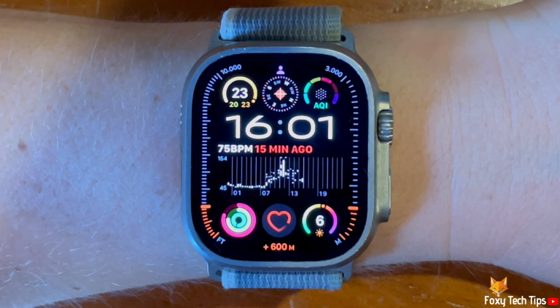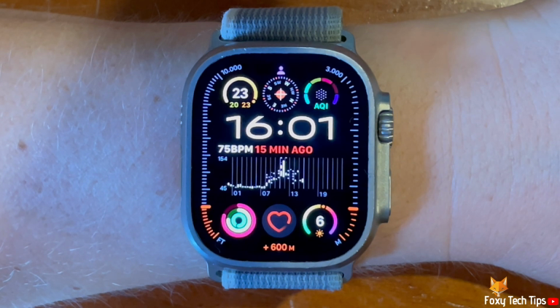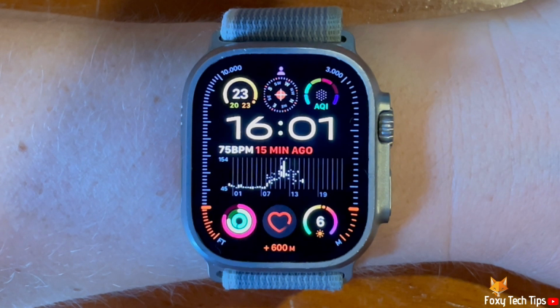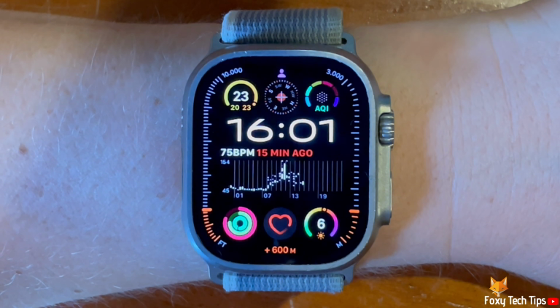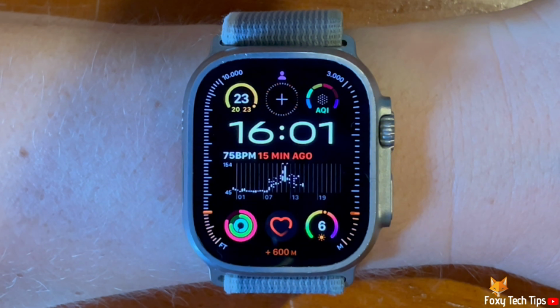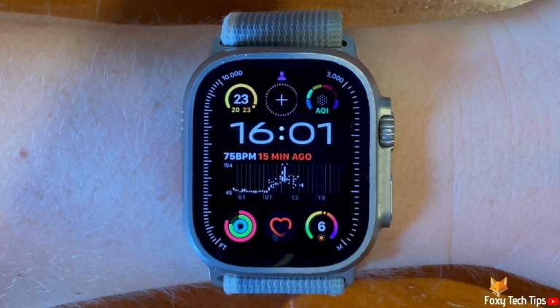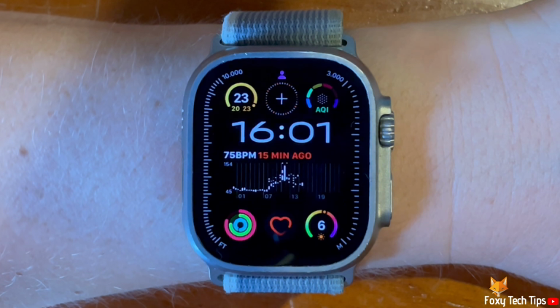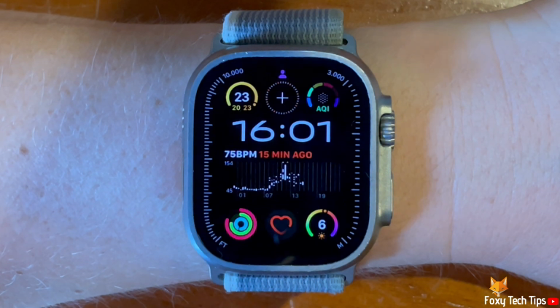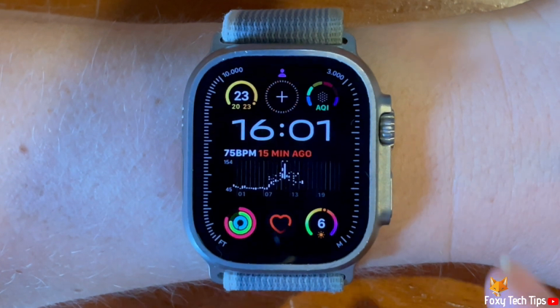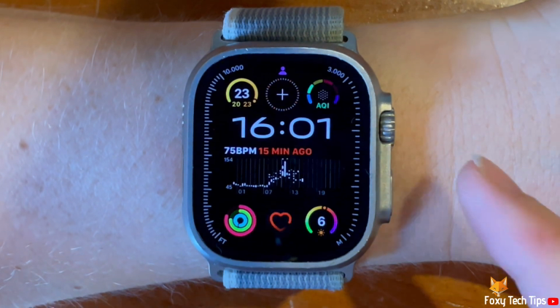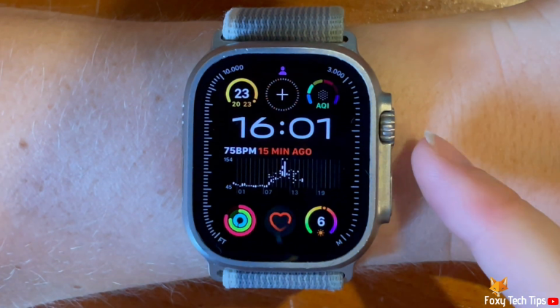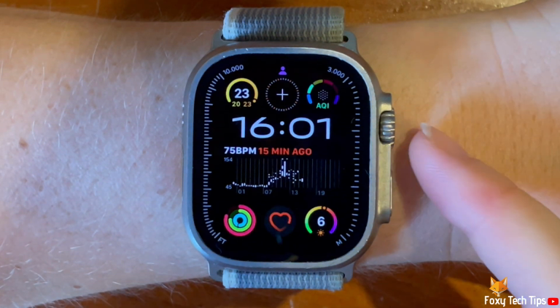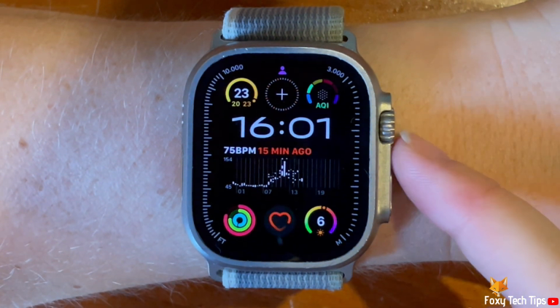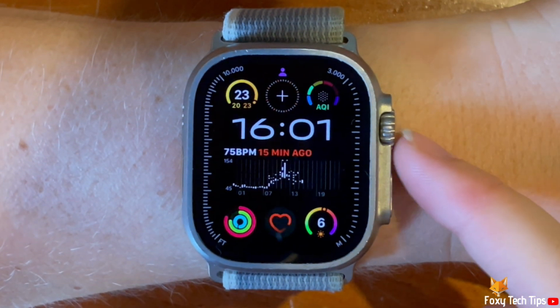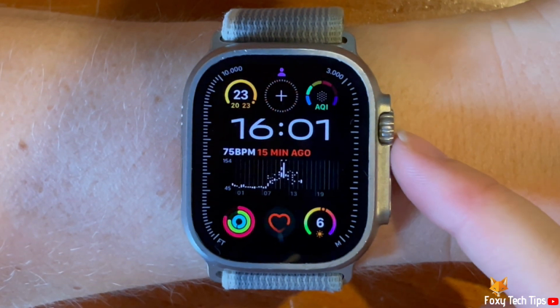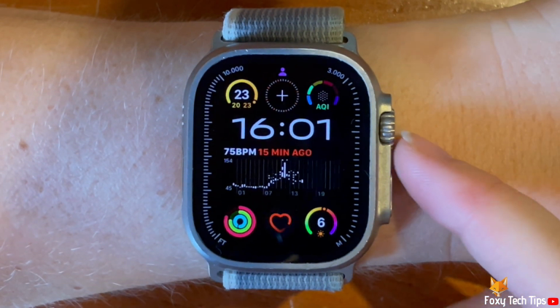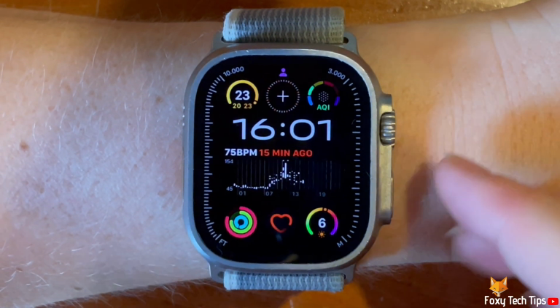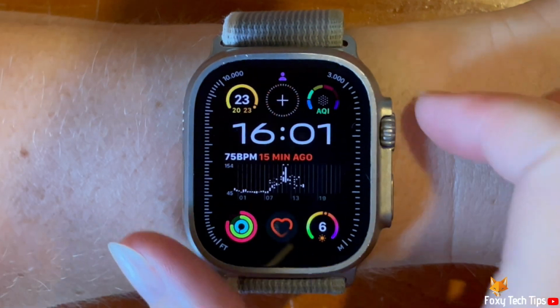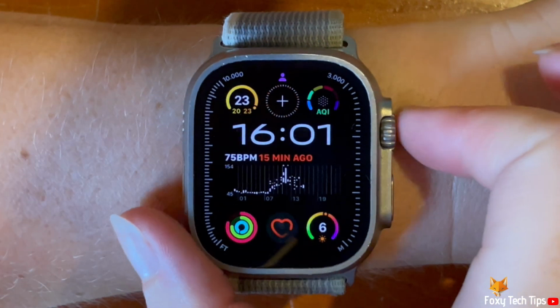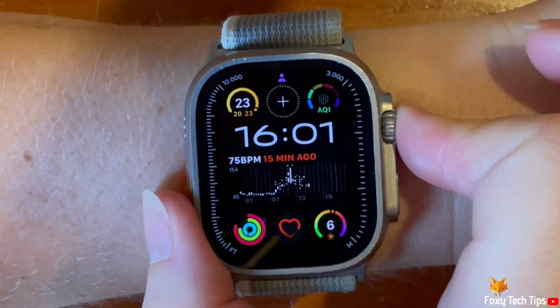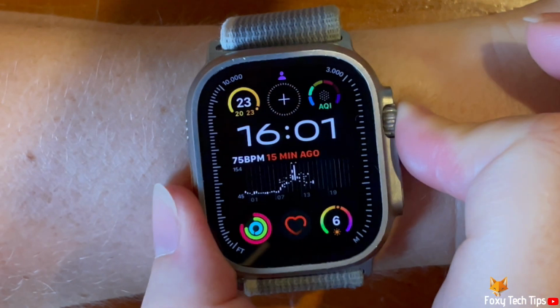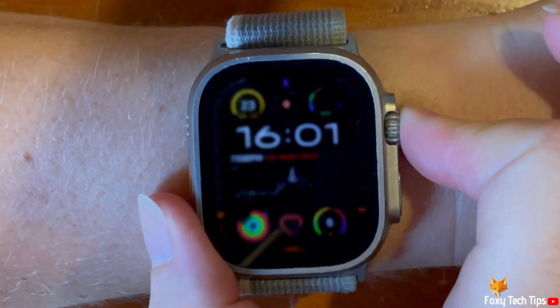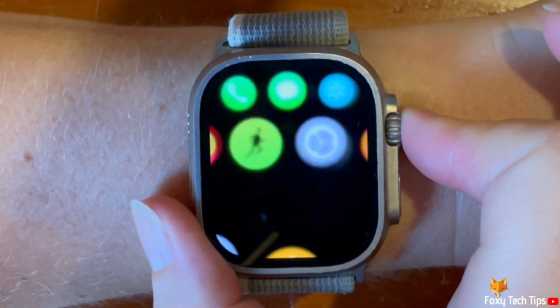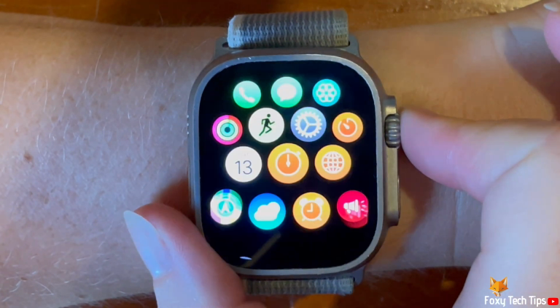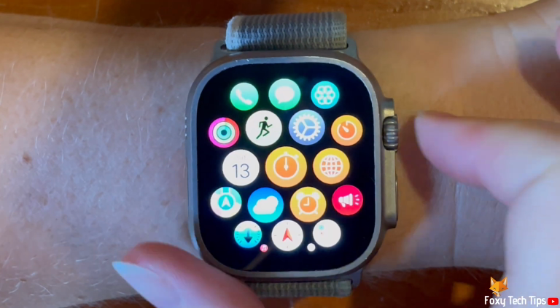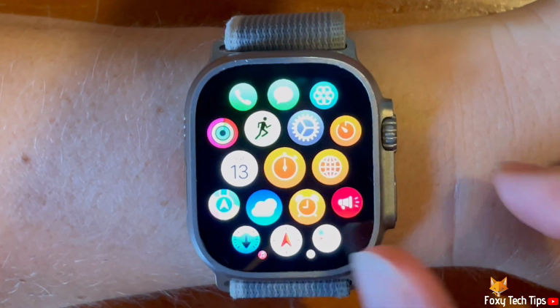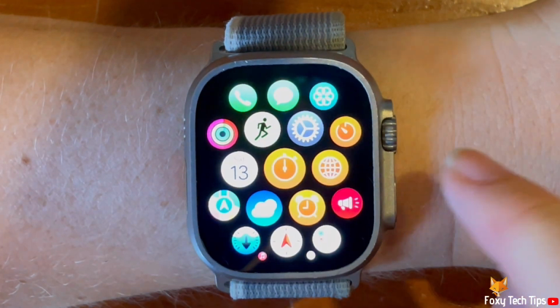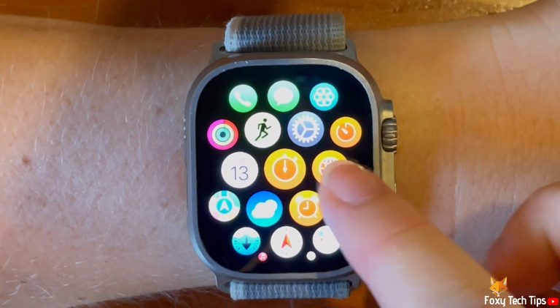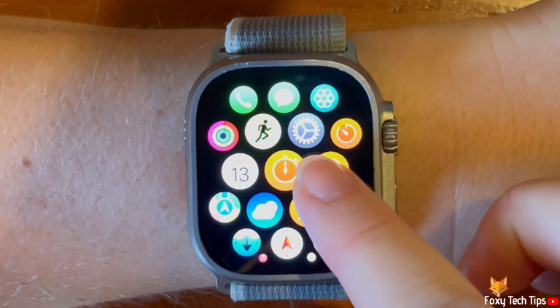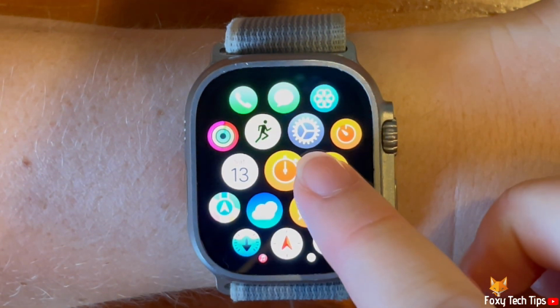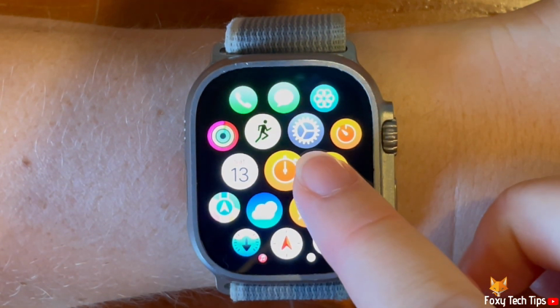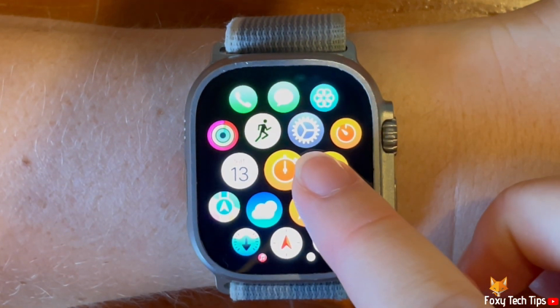Welcome to a Foxy Tech Tips tutorial on turning always on display on and off on the Apple Watch Ultra 2.